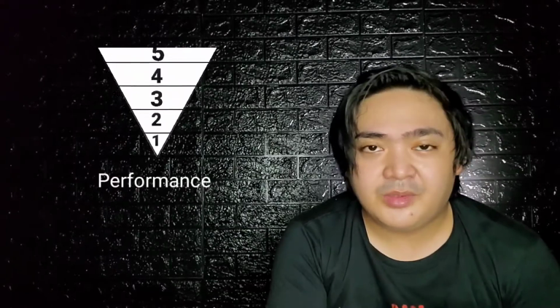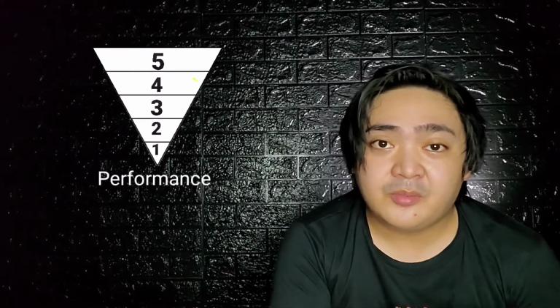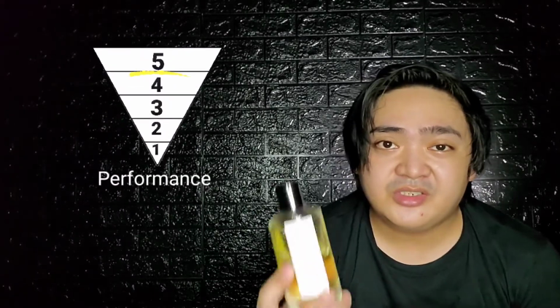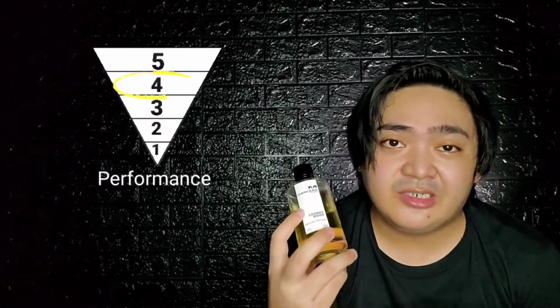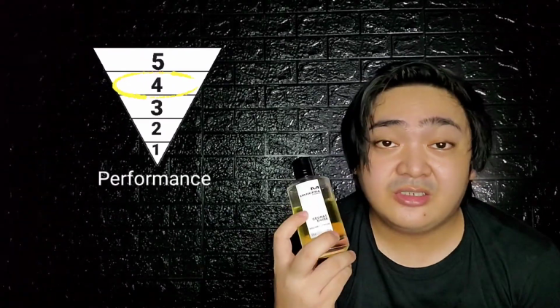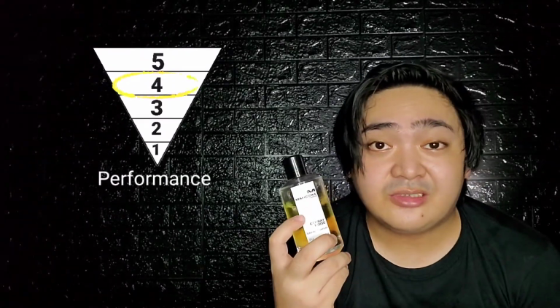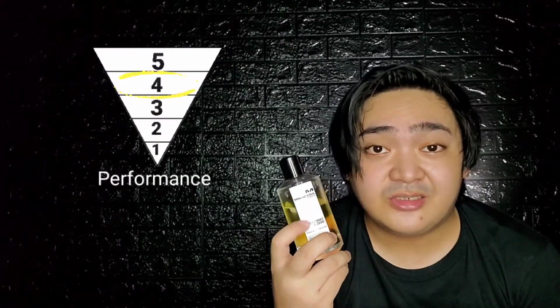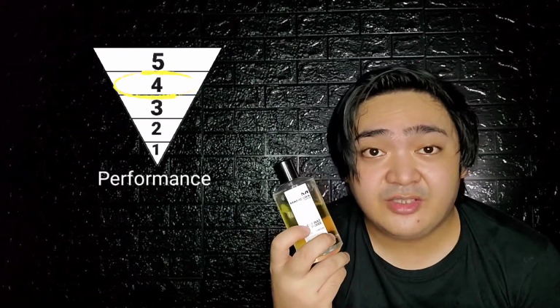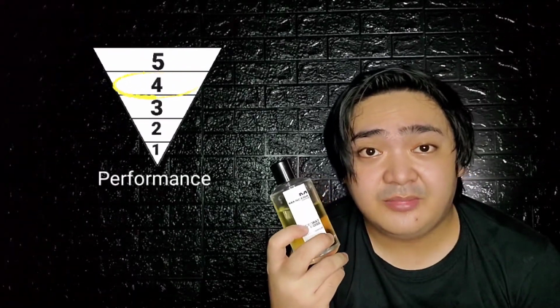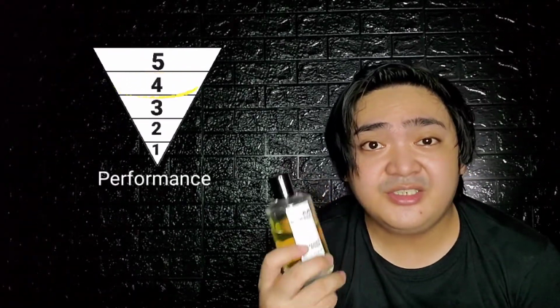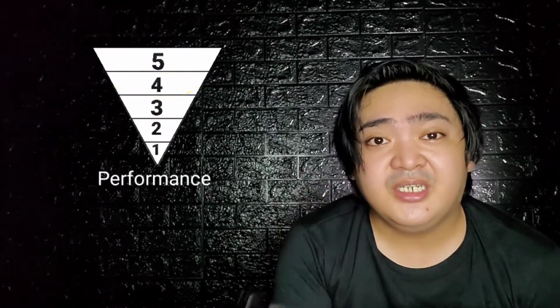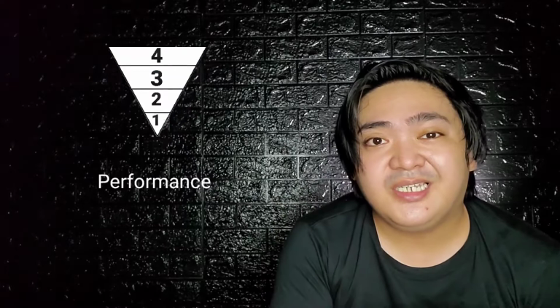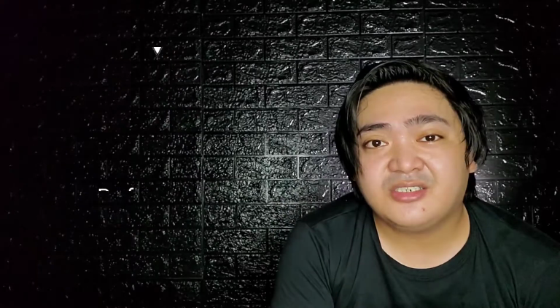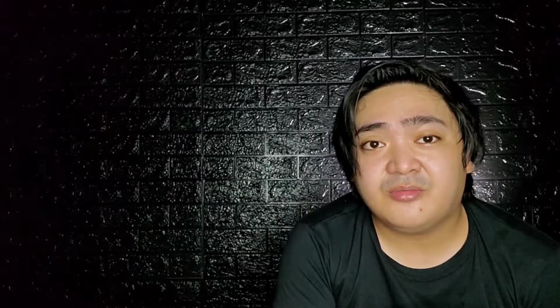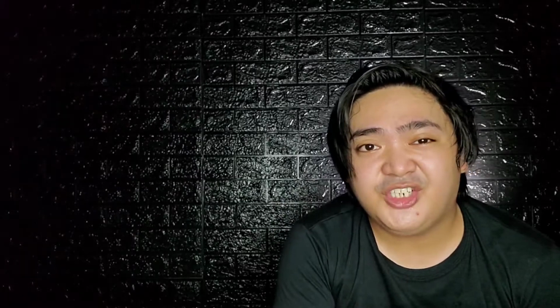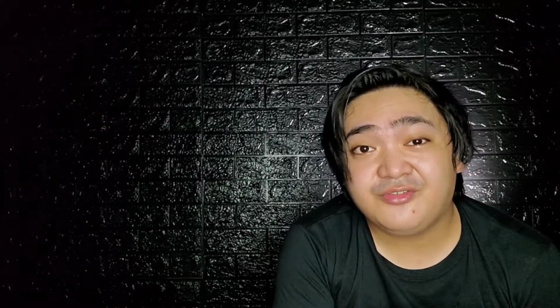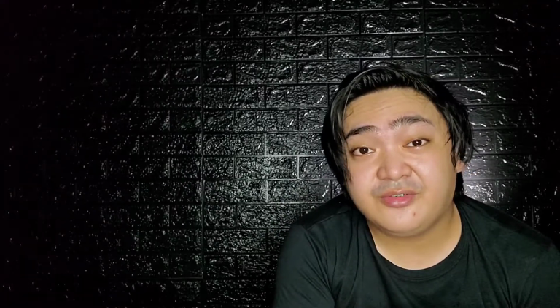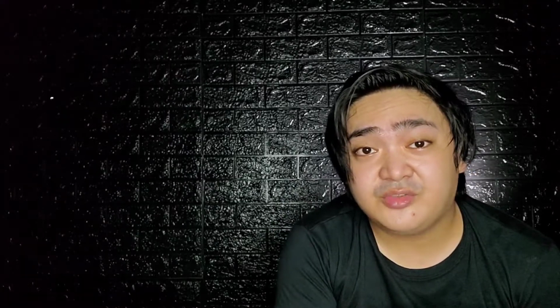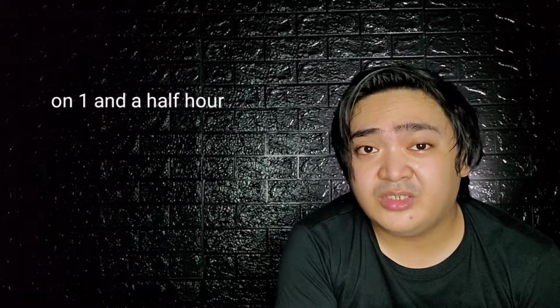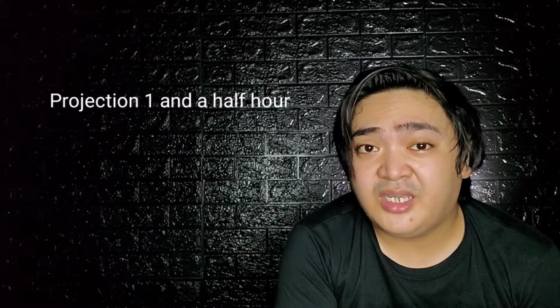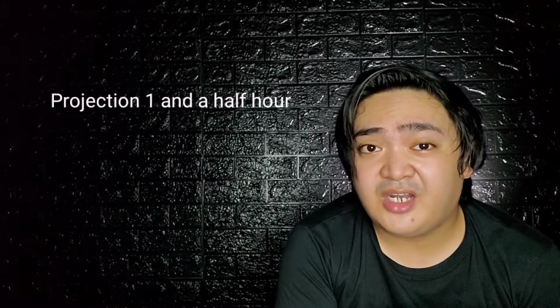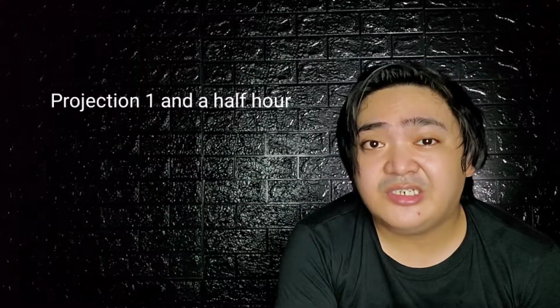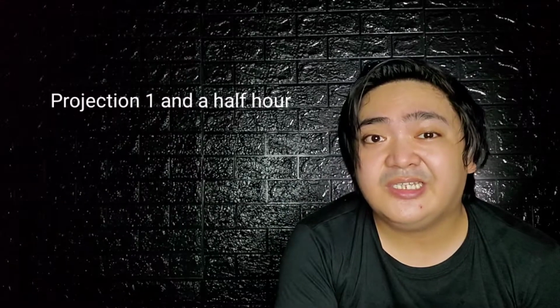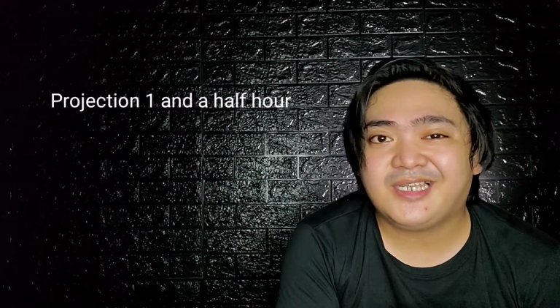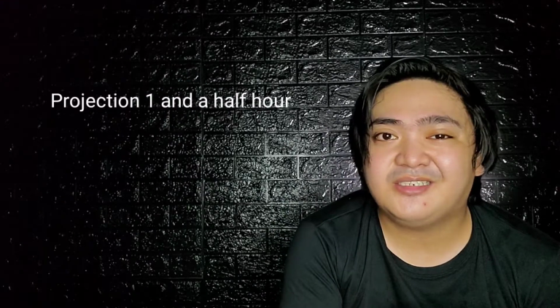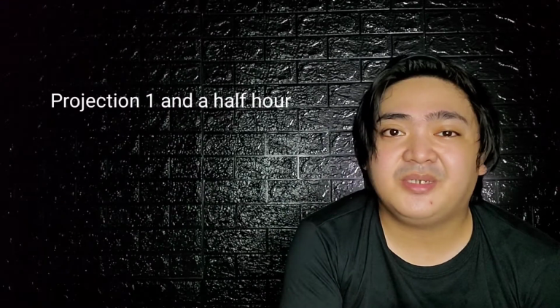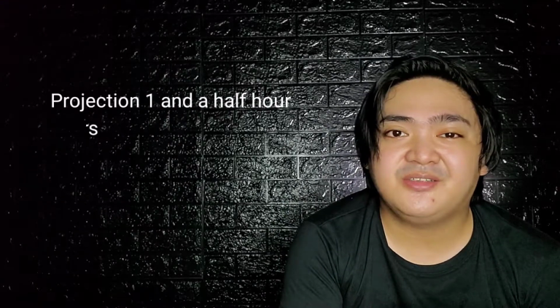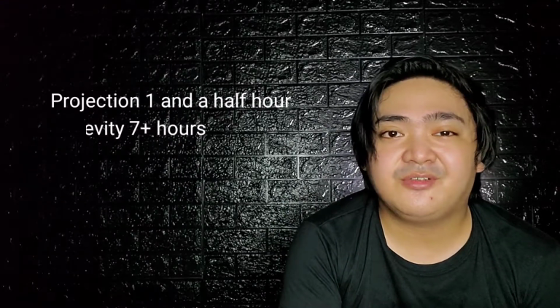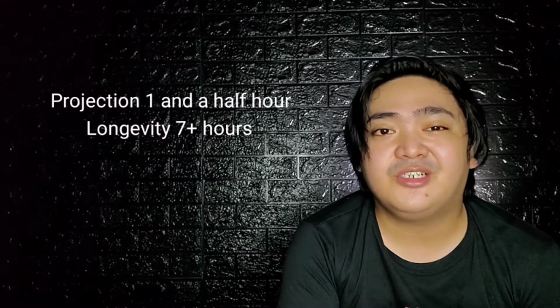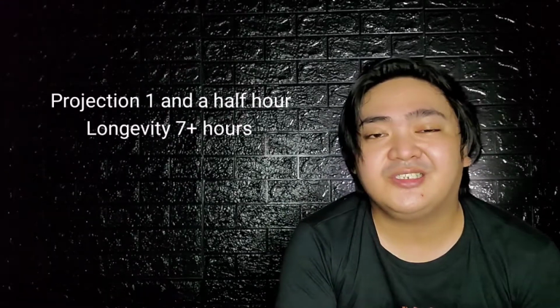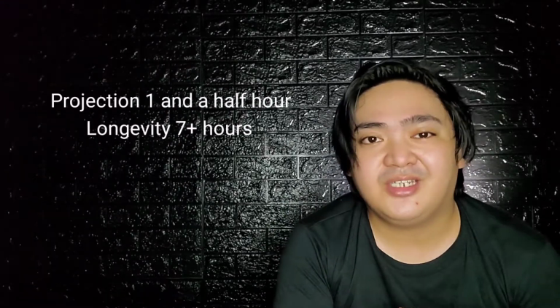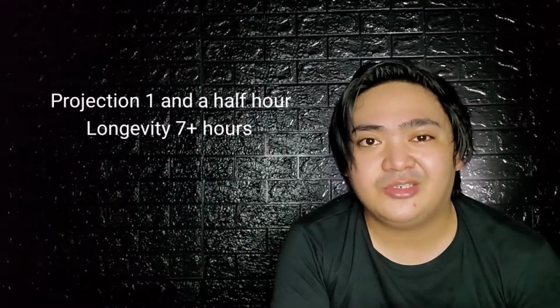Performance is great on this 2017 batch. It has strong projection for the first one and a half hours and has lasted on my skin for more than 7 hours.